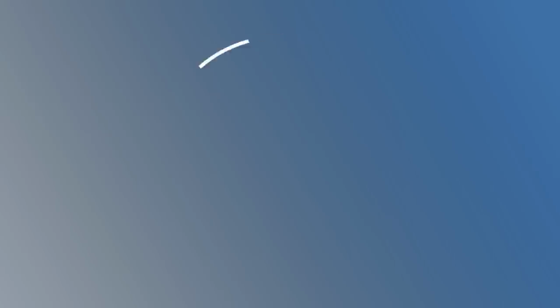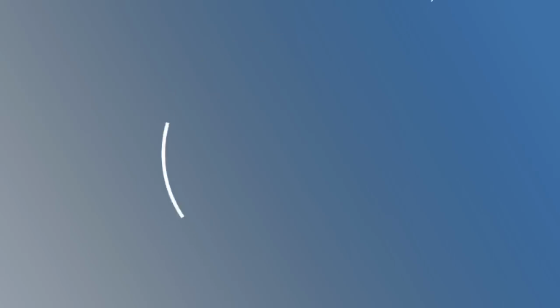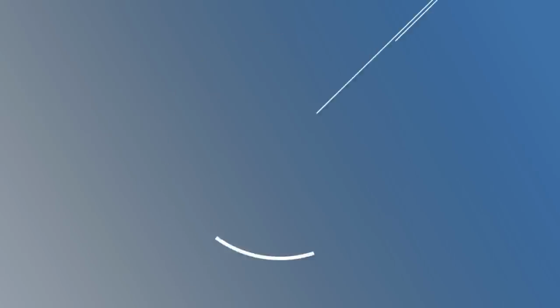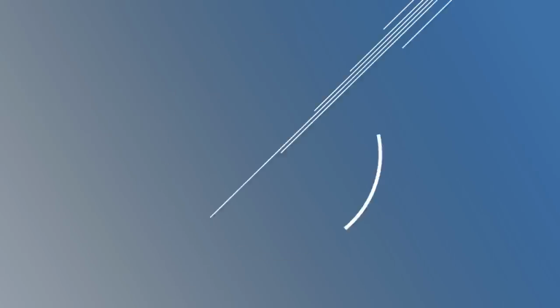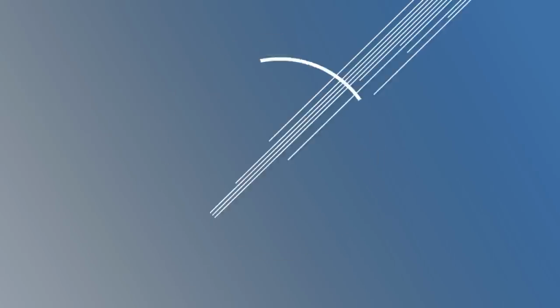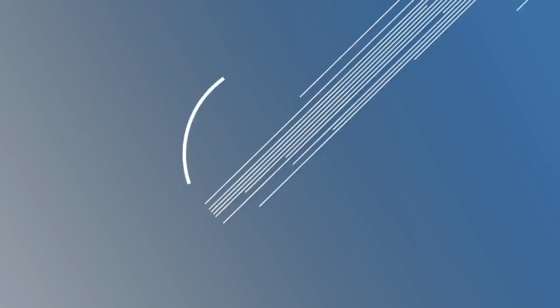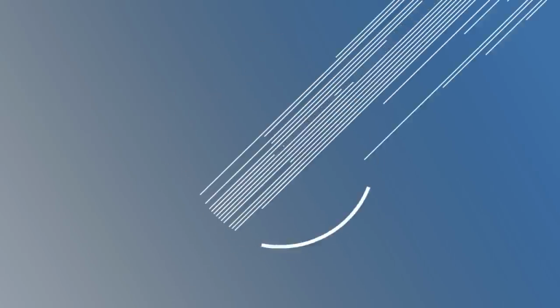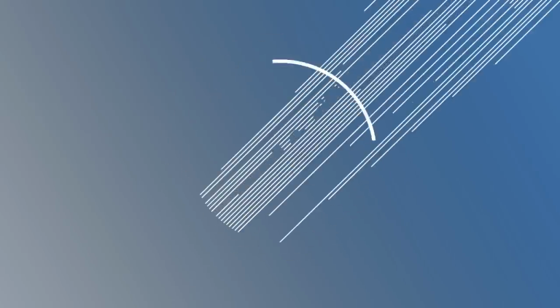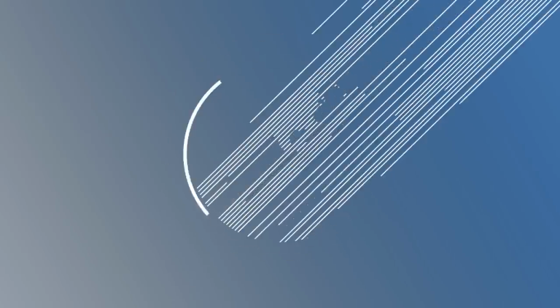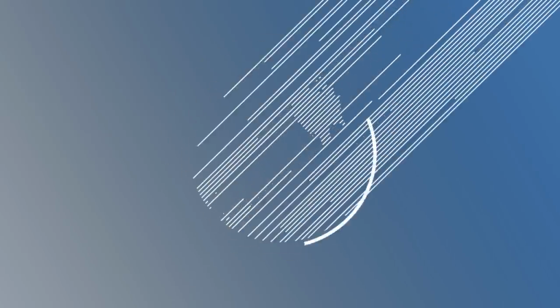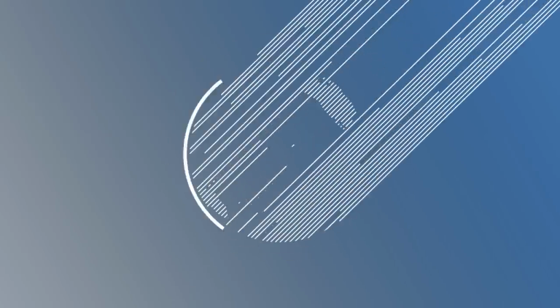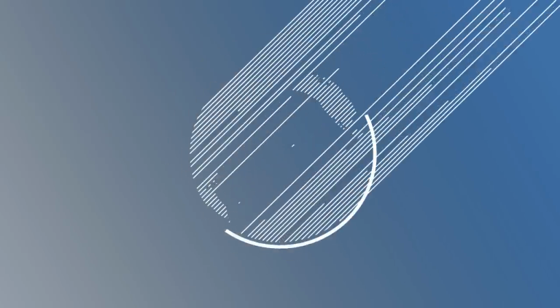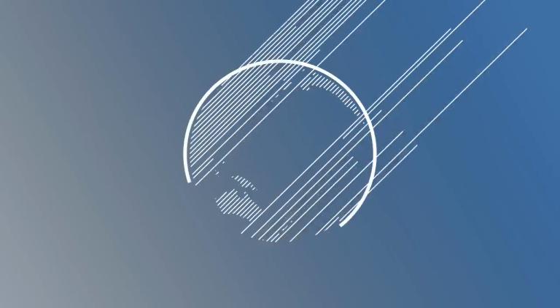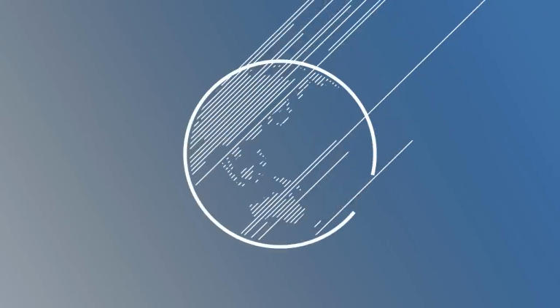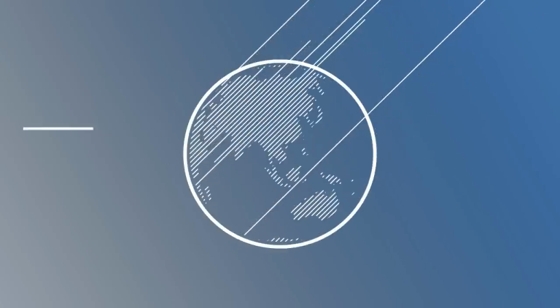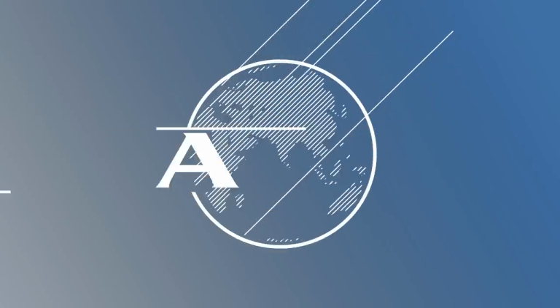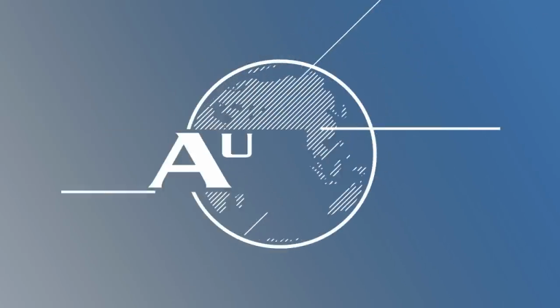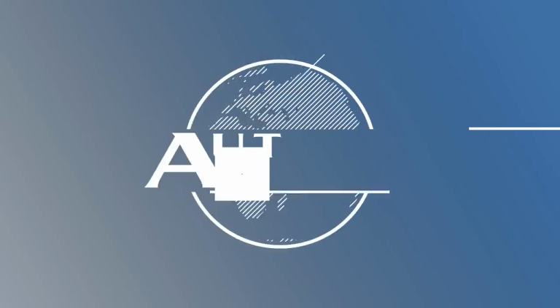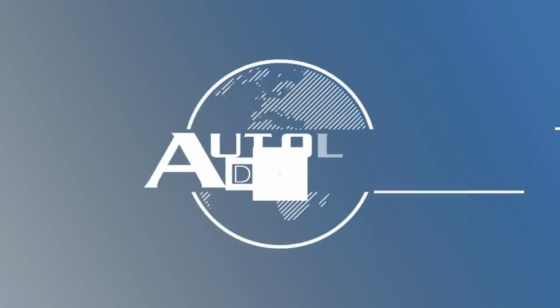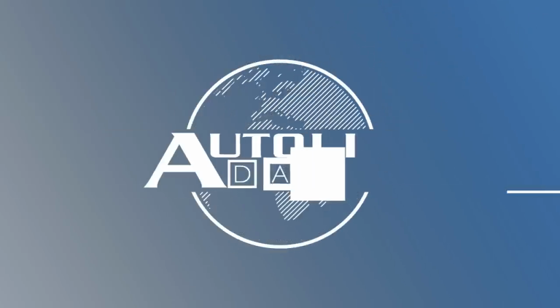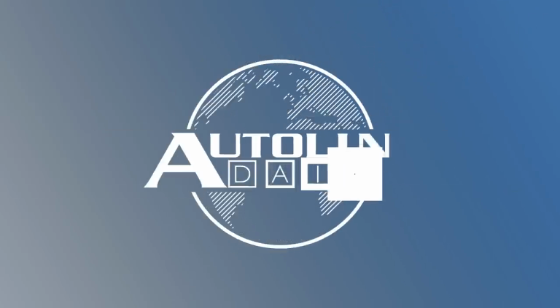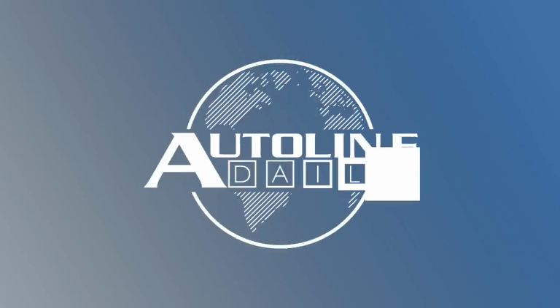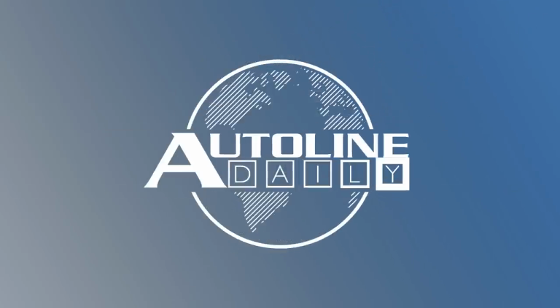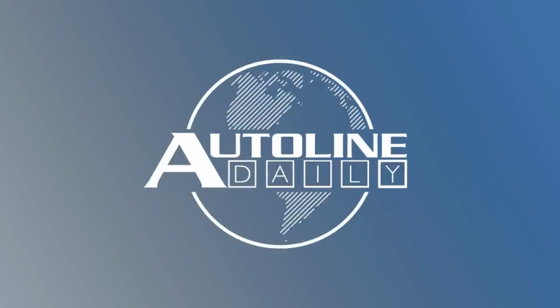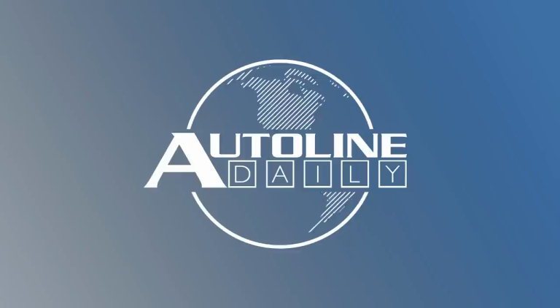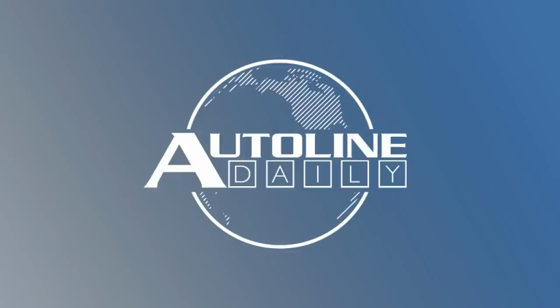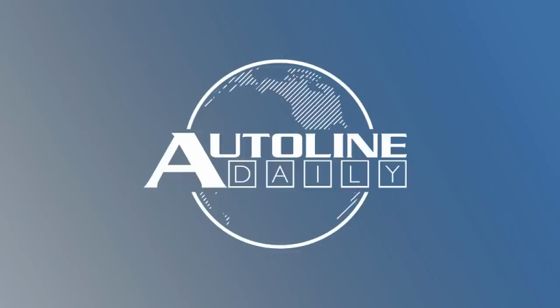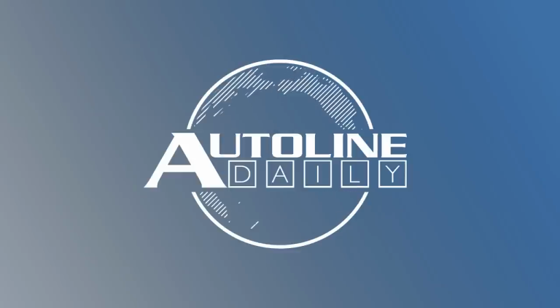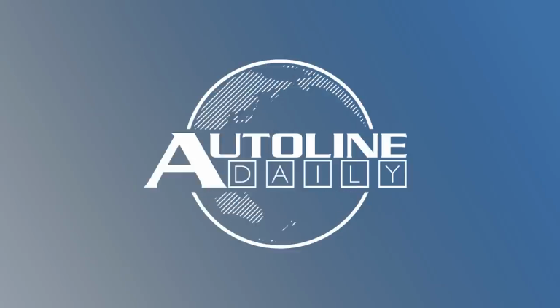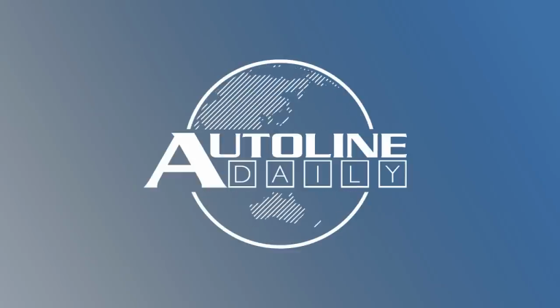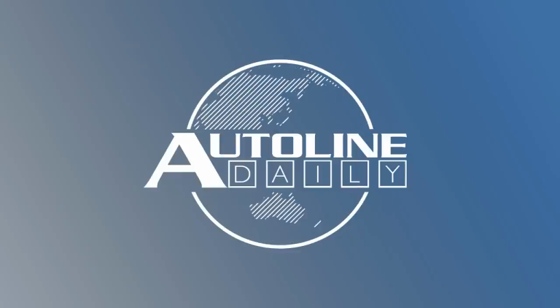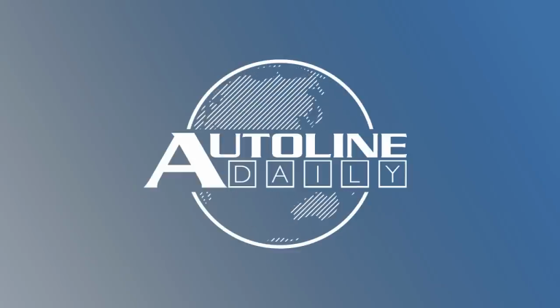This is Autoline Daily, the show dedicated to enthusiasts of the global automotive industry.